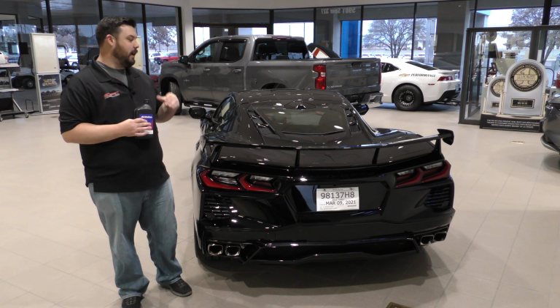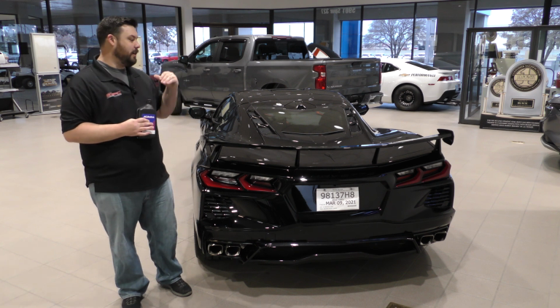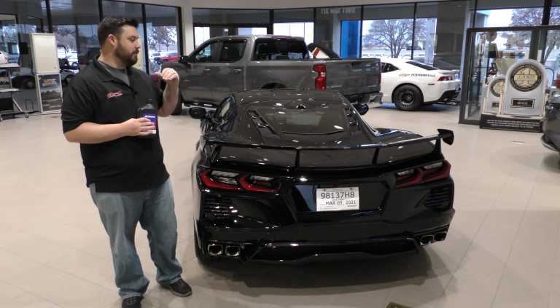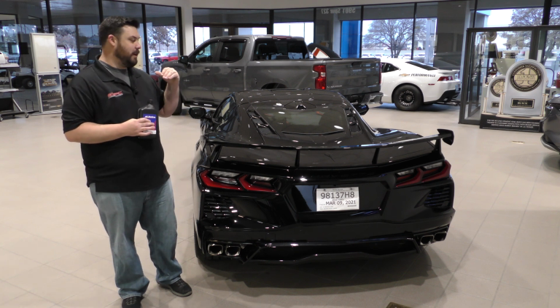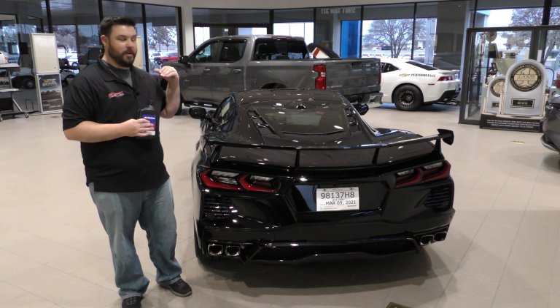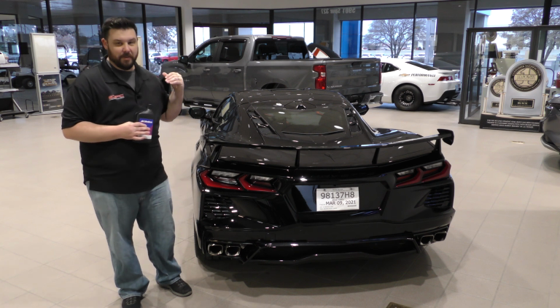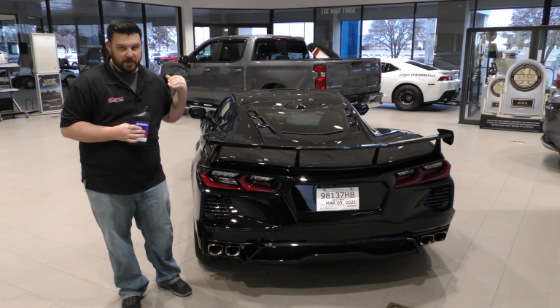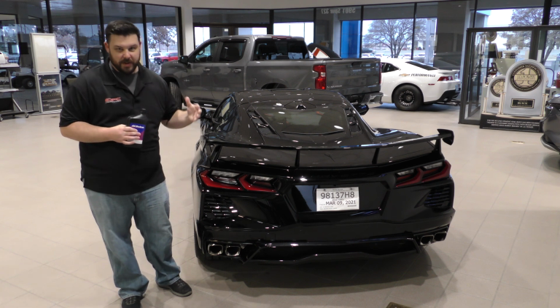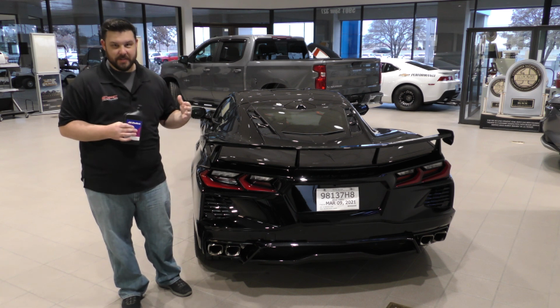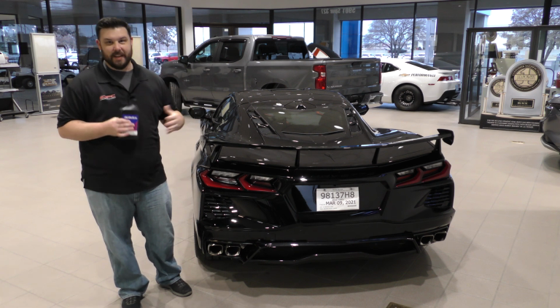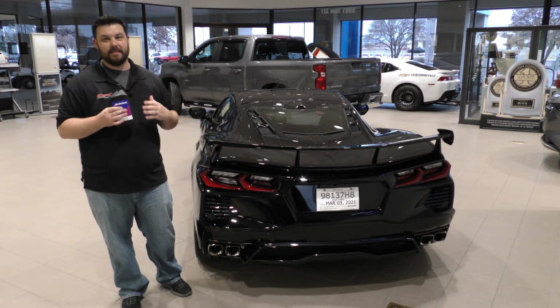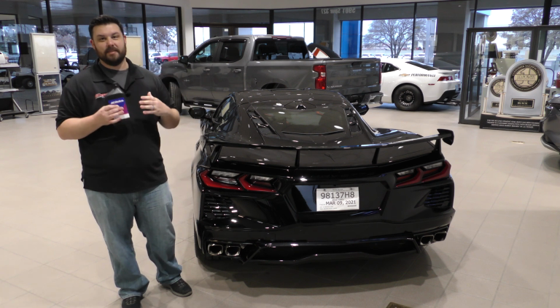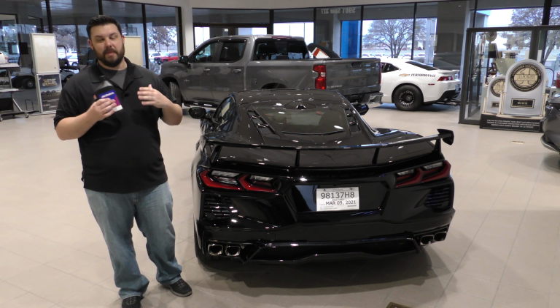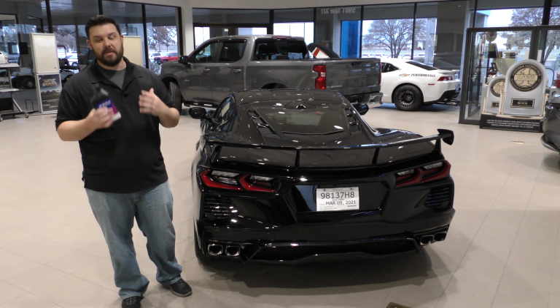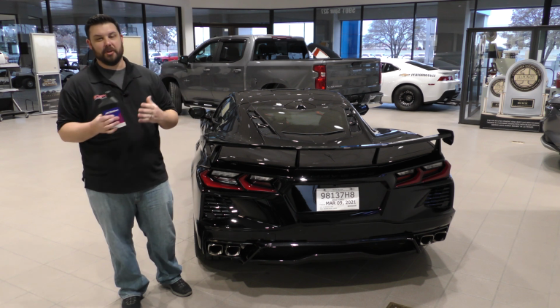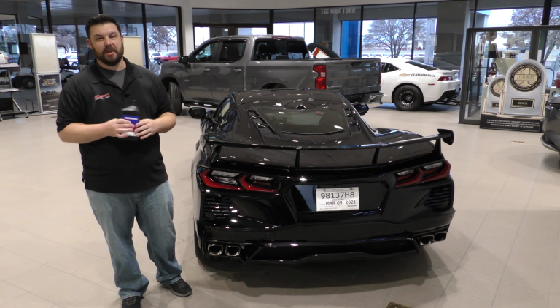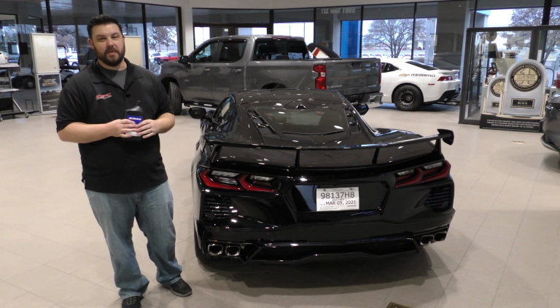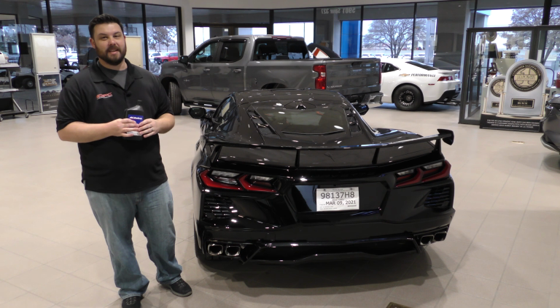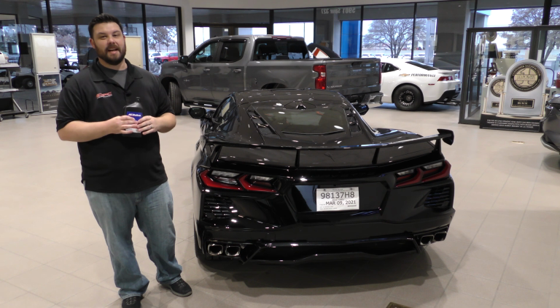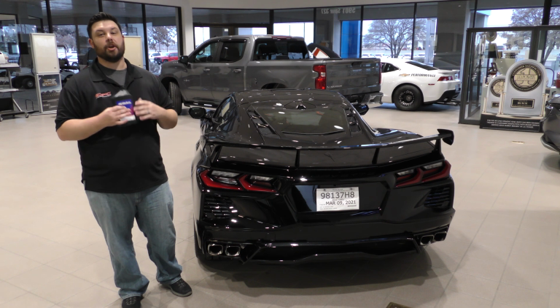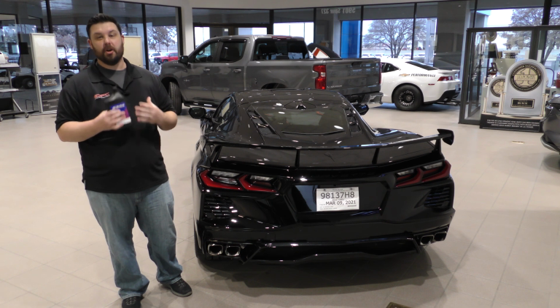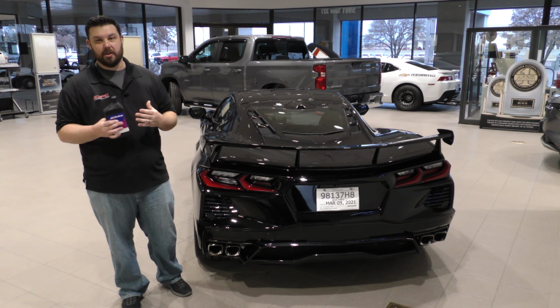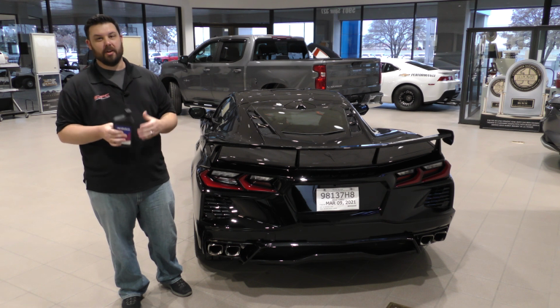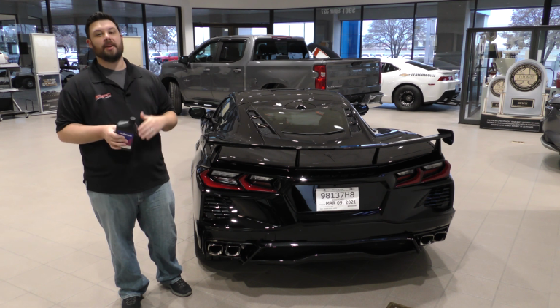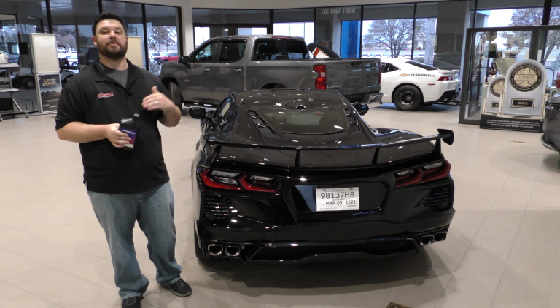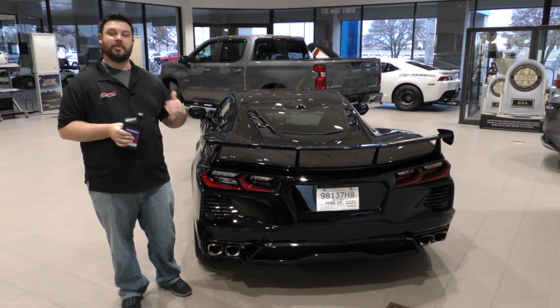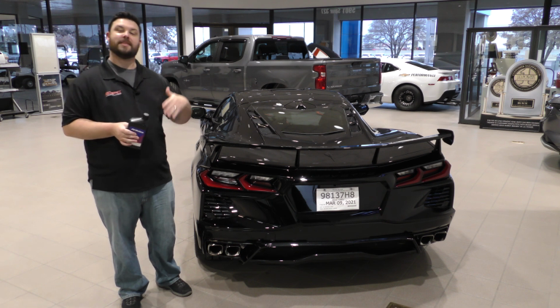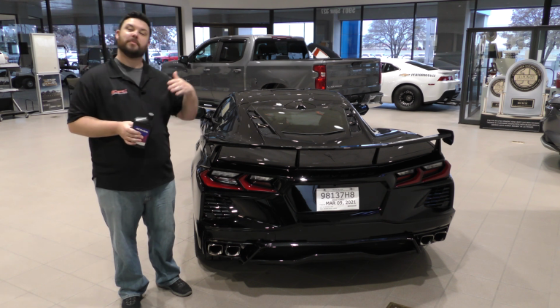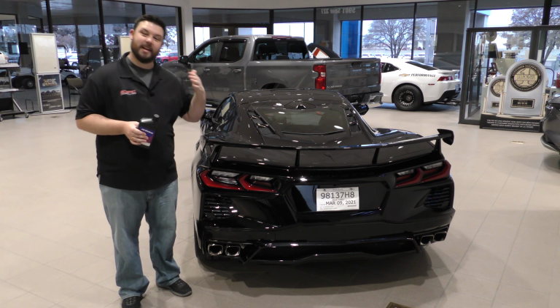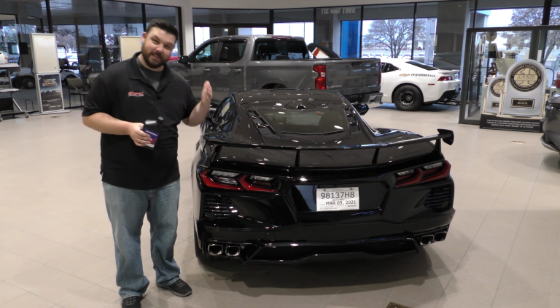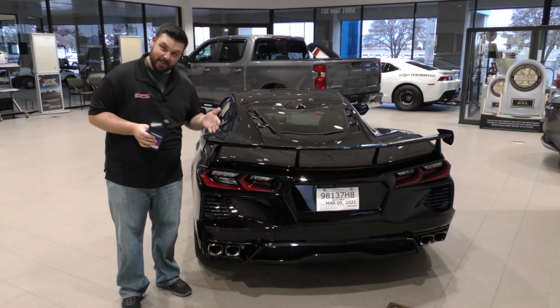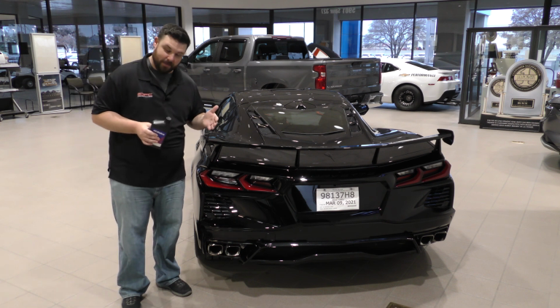And if you ever experience that limp mode situation, you'll know that you didn't exactly hurt your car — it was doing it to protect itself.